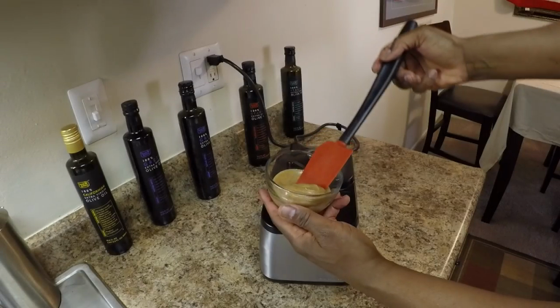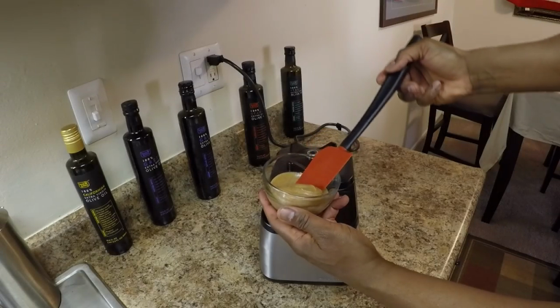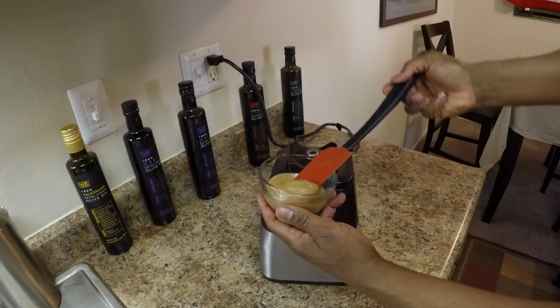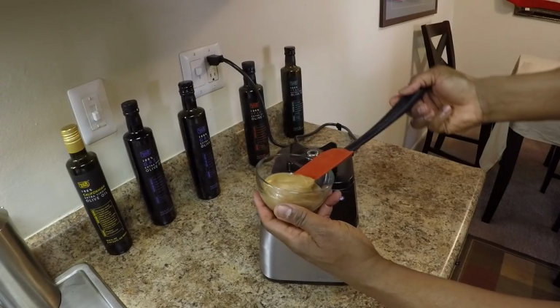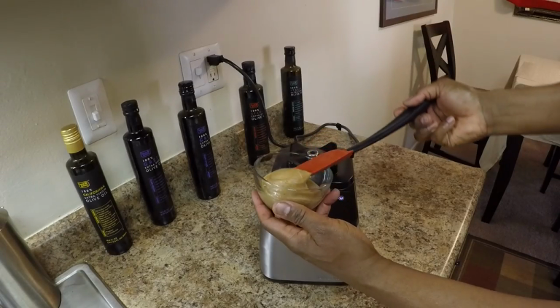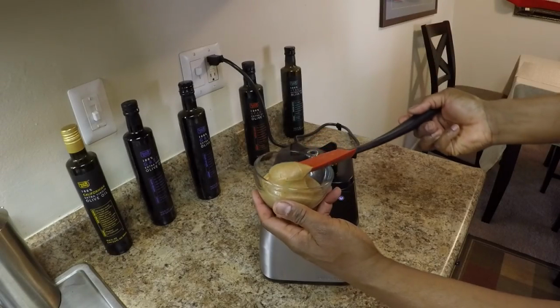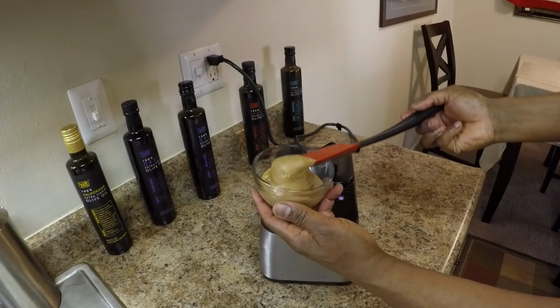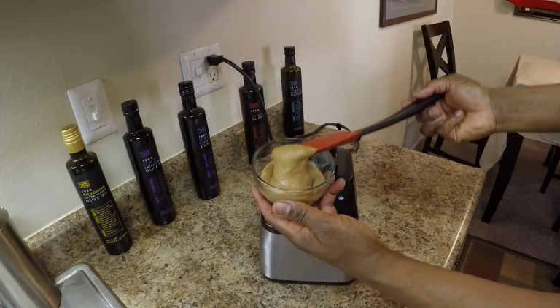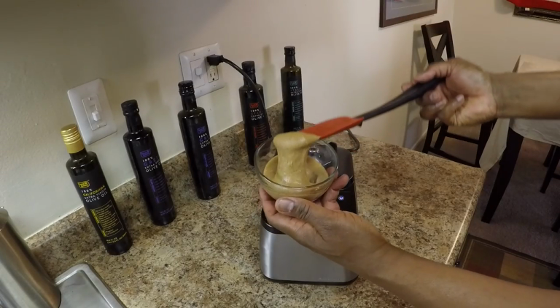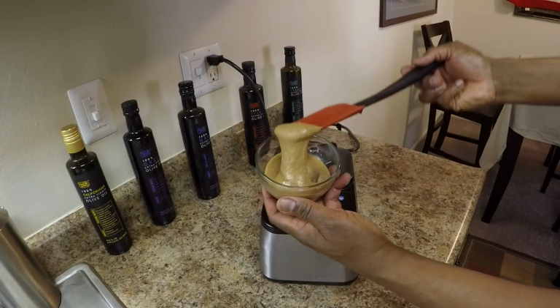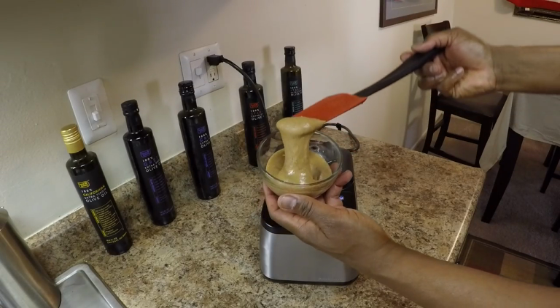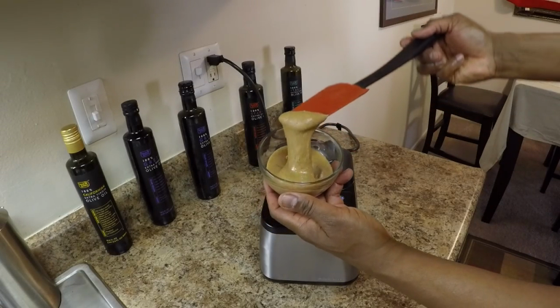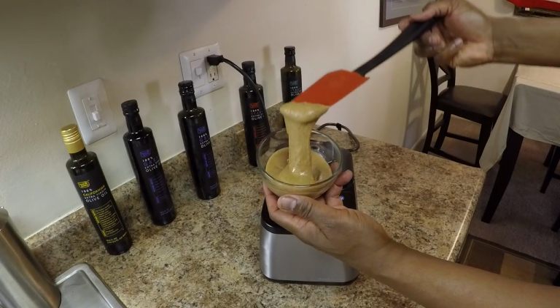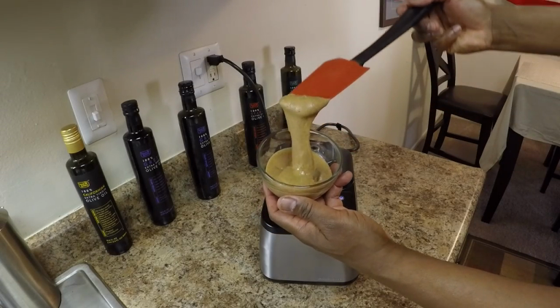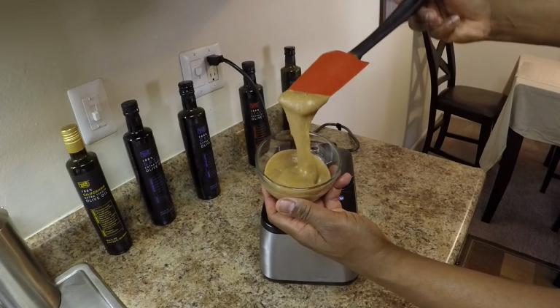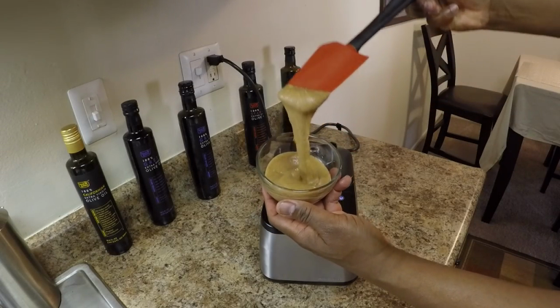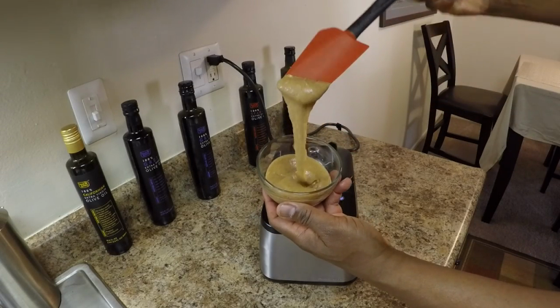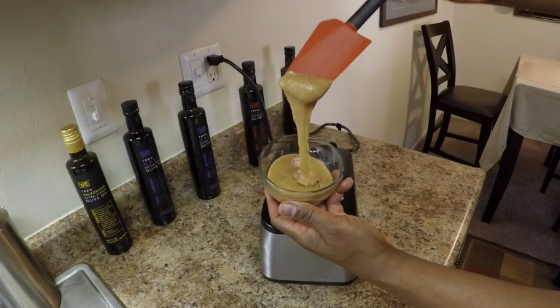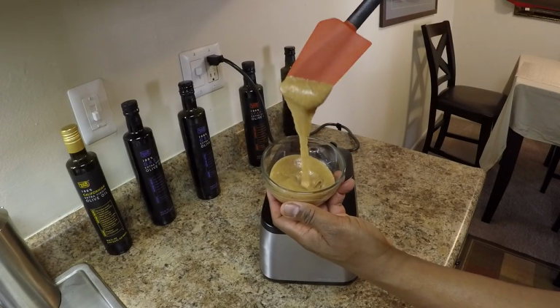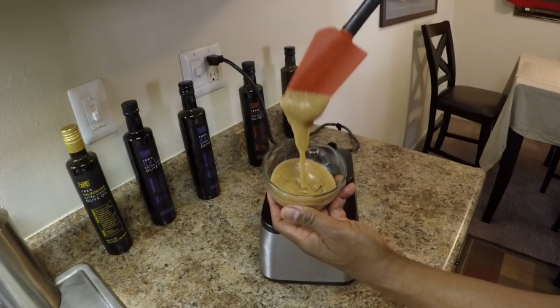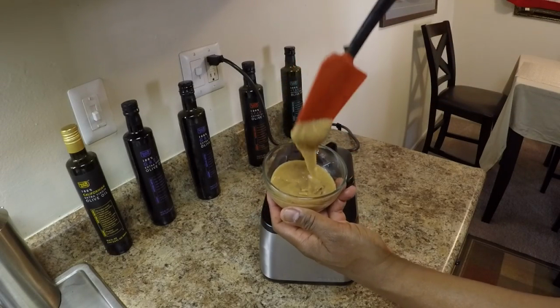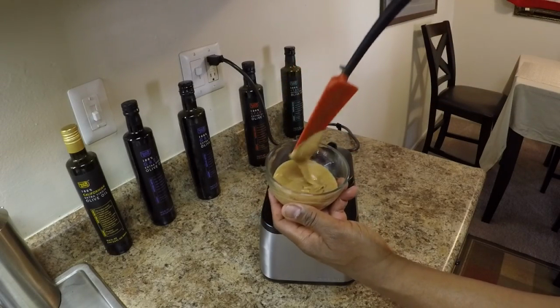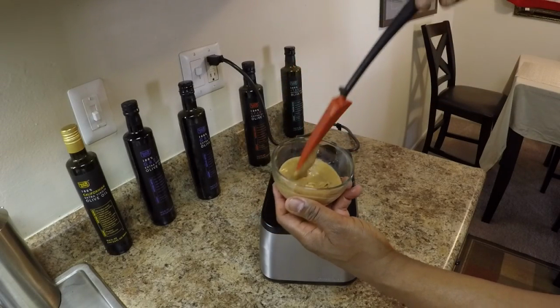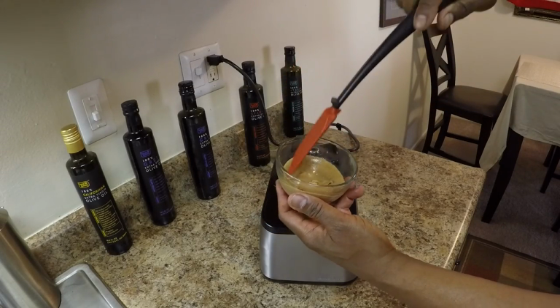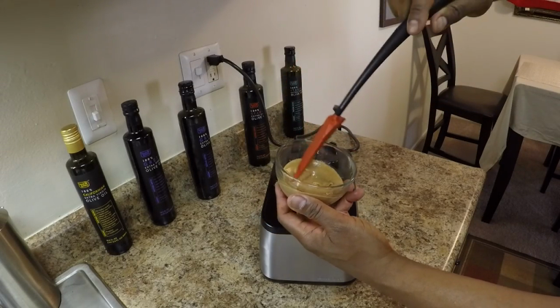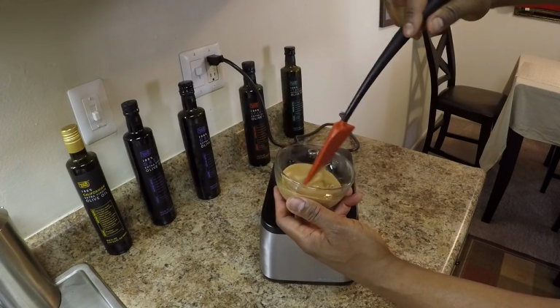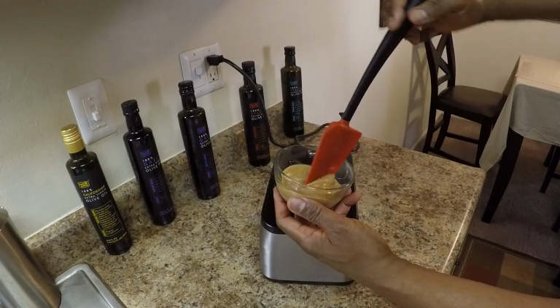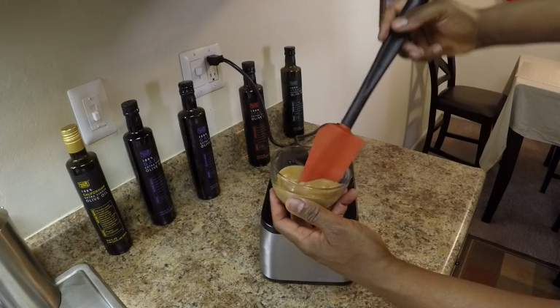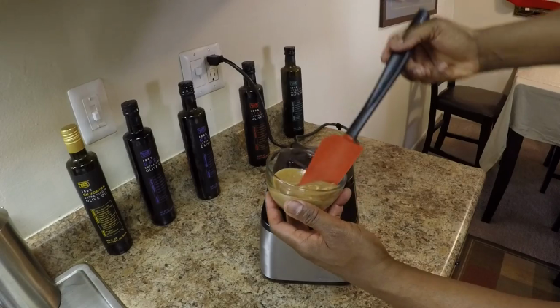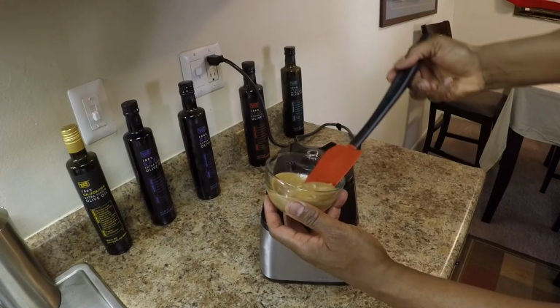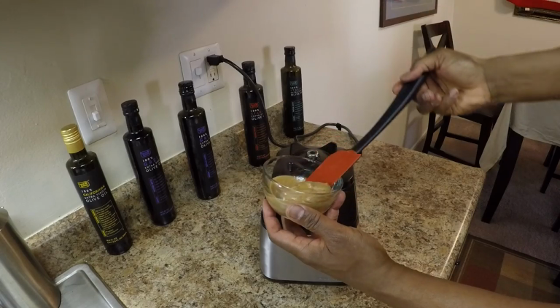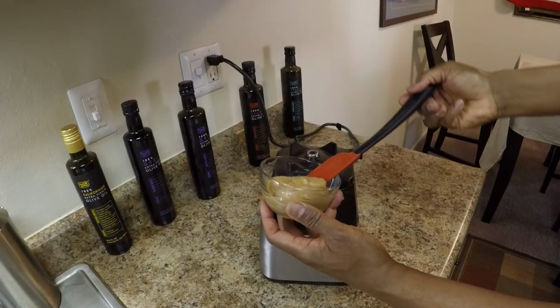Just like you see that creamy chocolate on TV — this is the real thing. You want to refrigerate it for about an hour and it becomes thick, rich, spreadable and delicious. Here's the almond butter without the chocolate — oh how I wish you guys were here to try this.